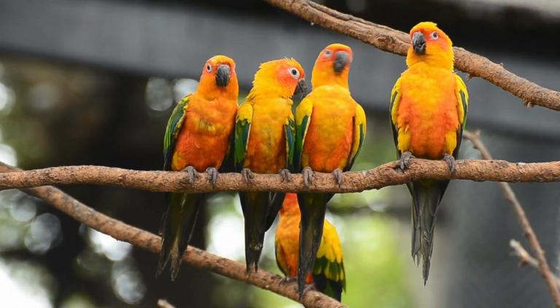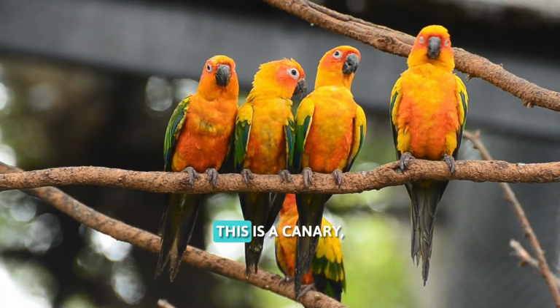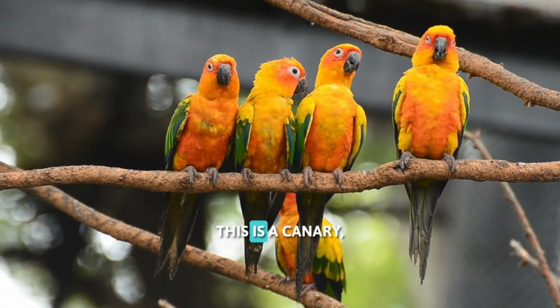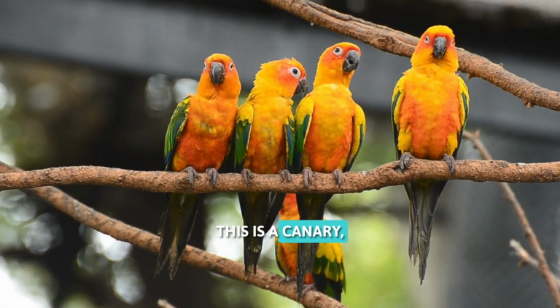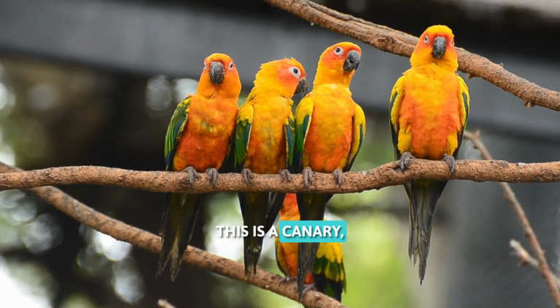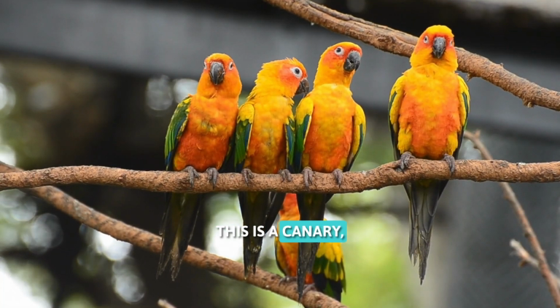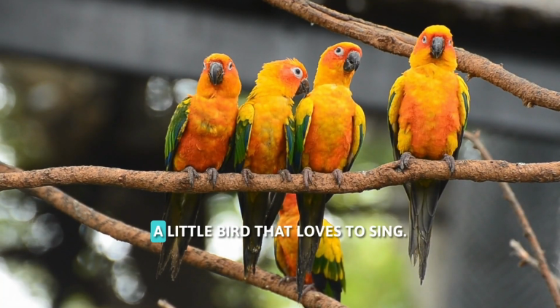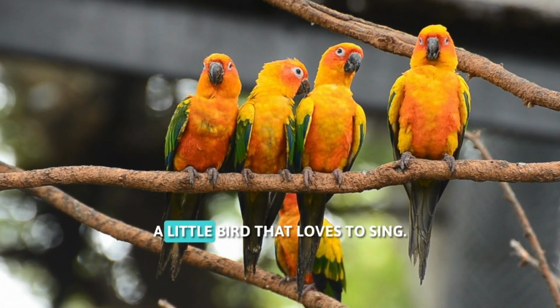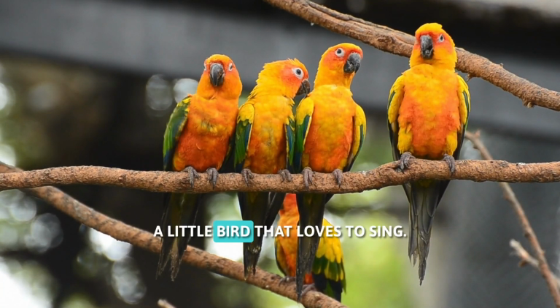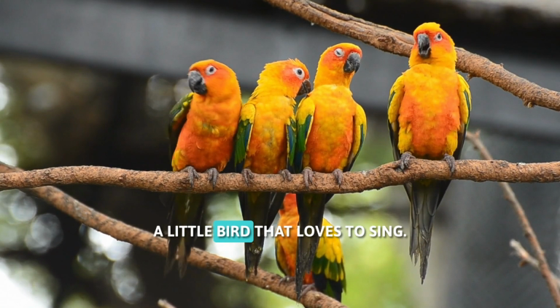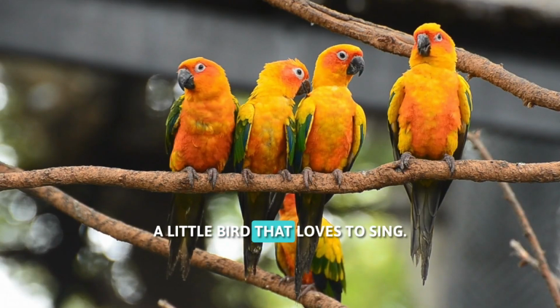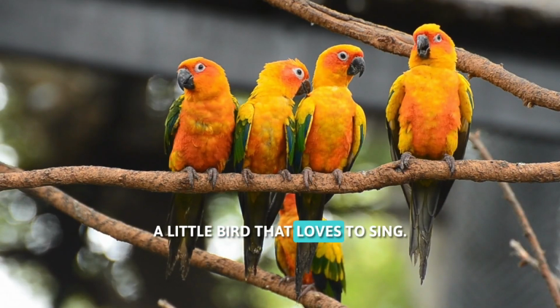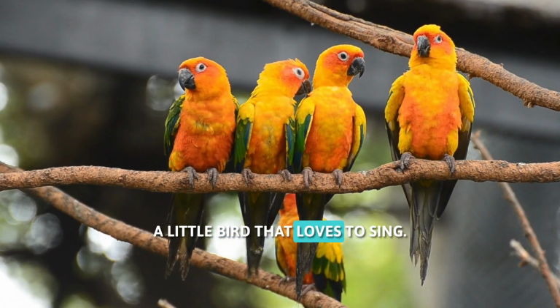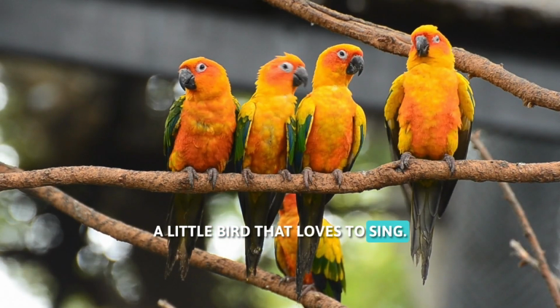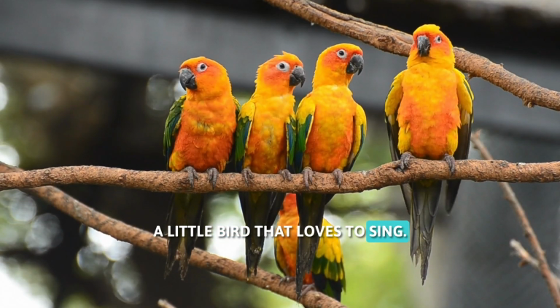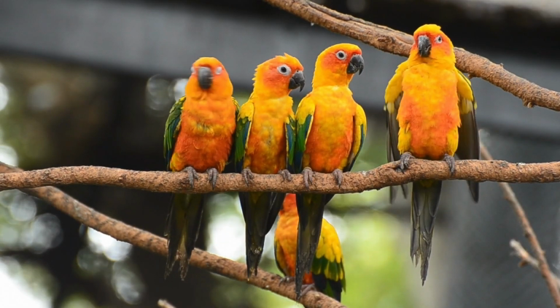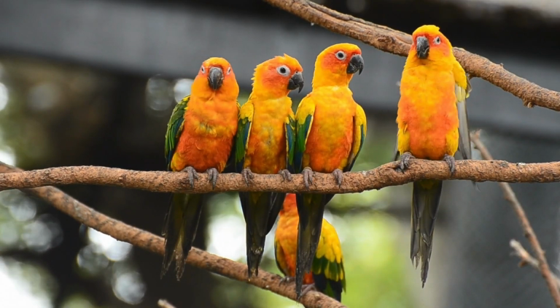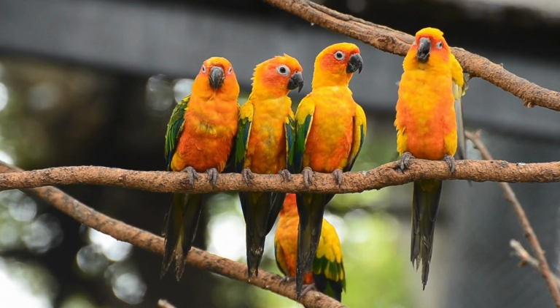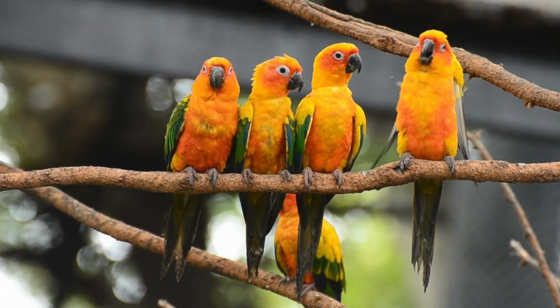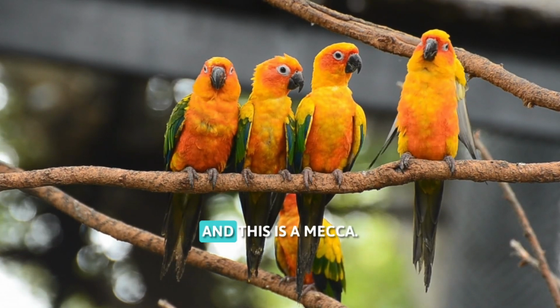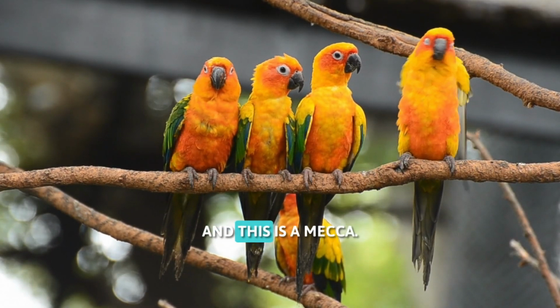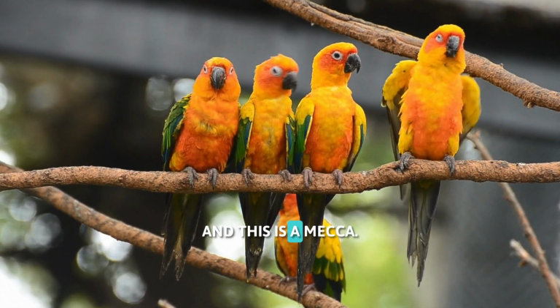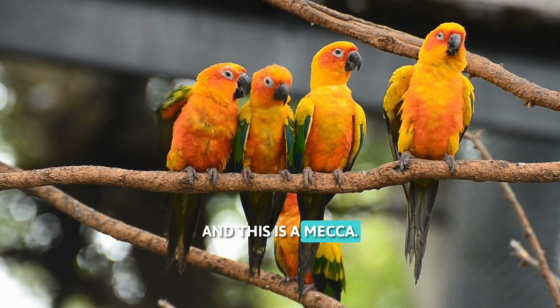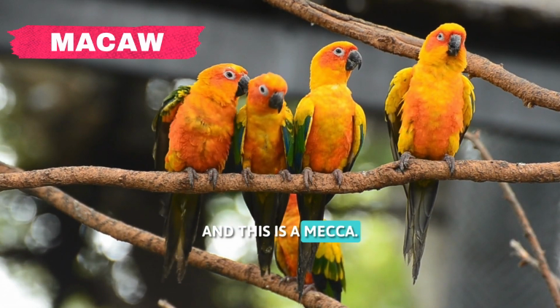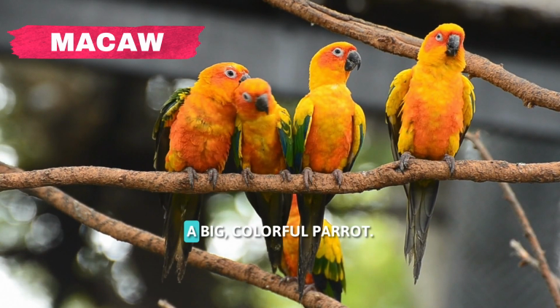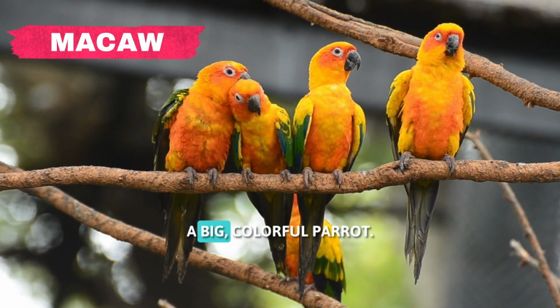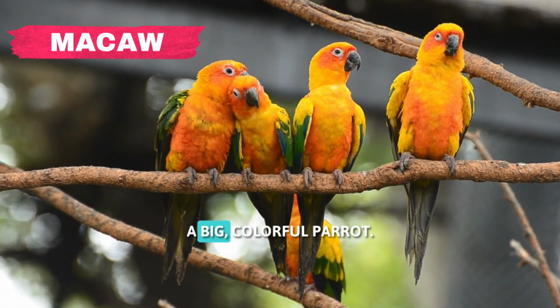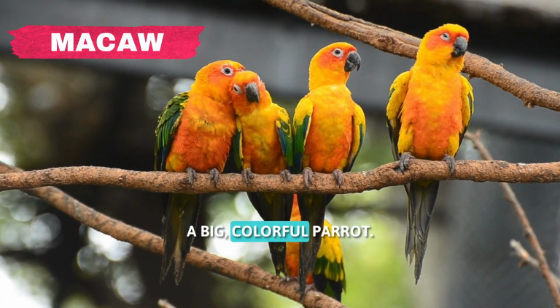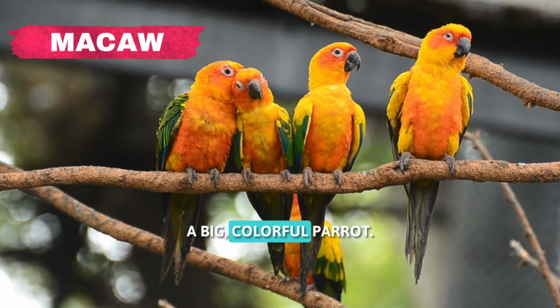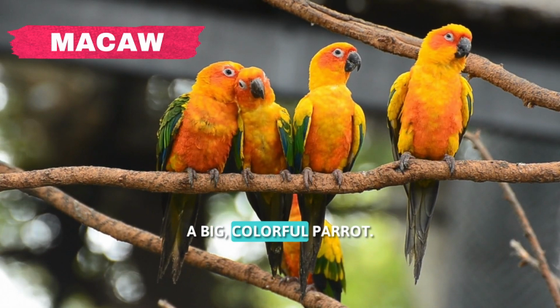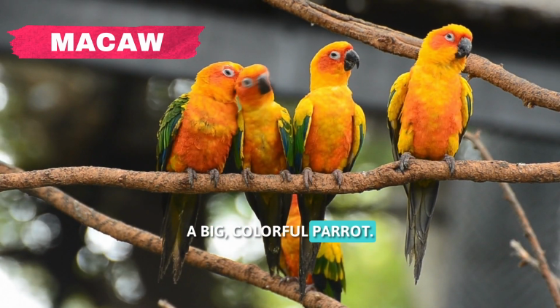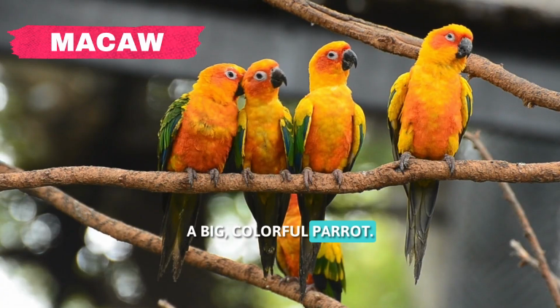This is a canary, a little bird that loves to sing. And this is a macaw, a big, colorful parrot. Aren't they beautiful?